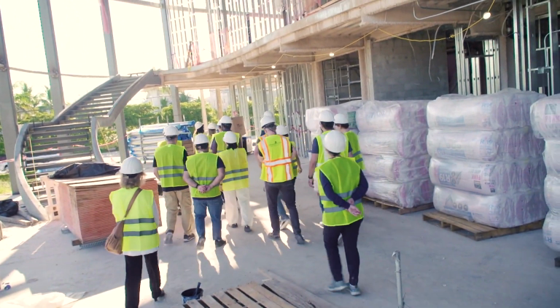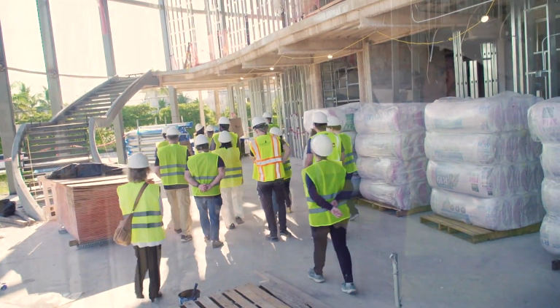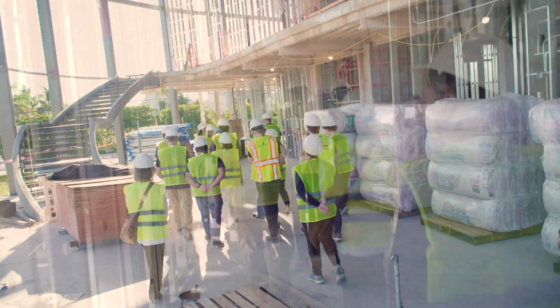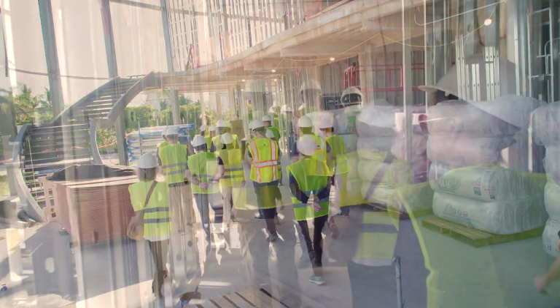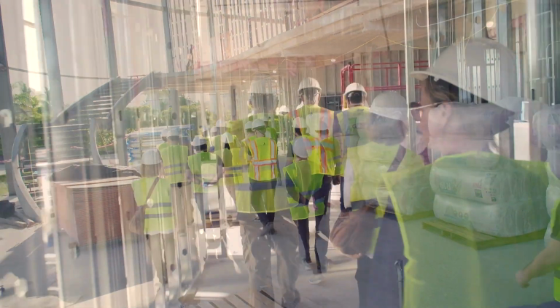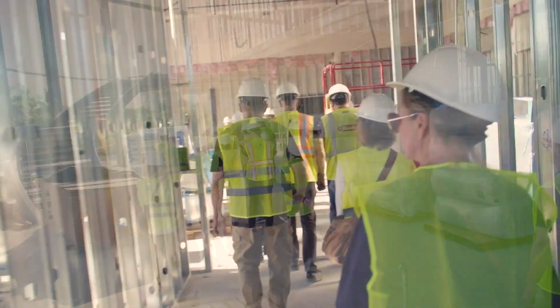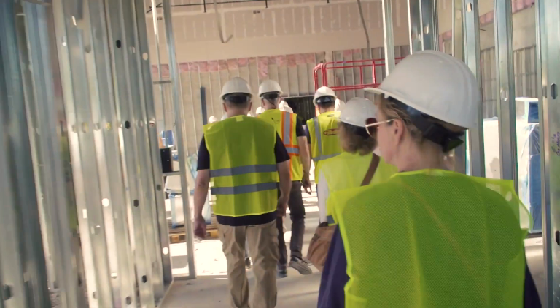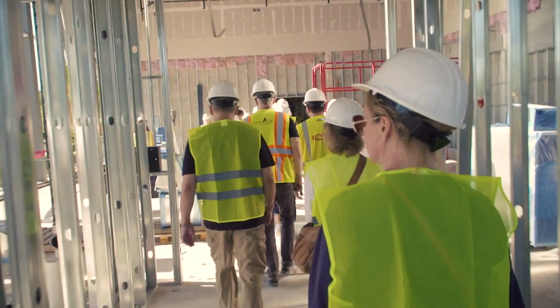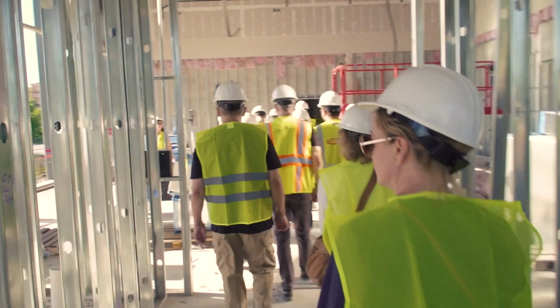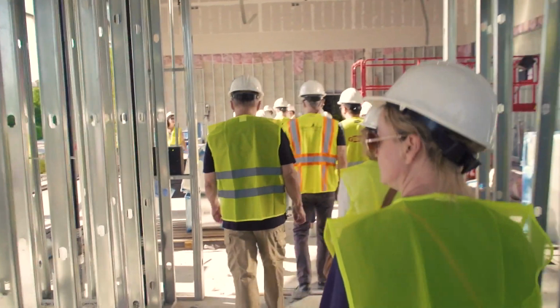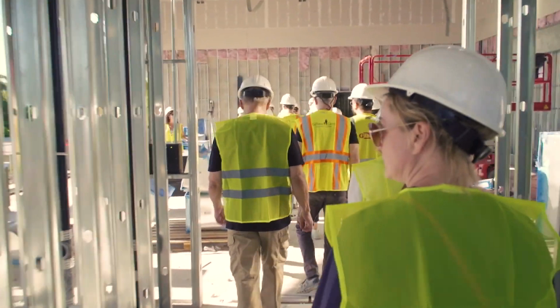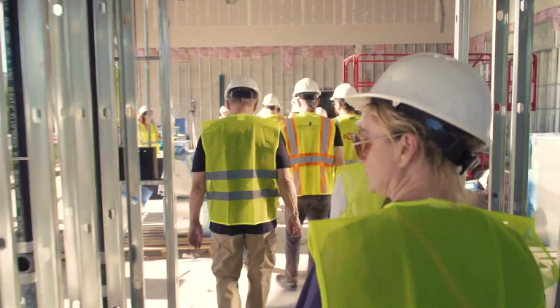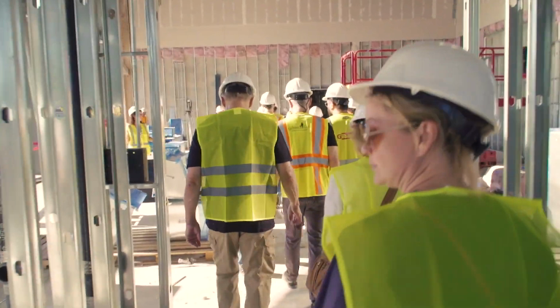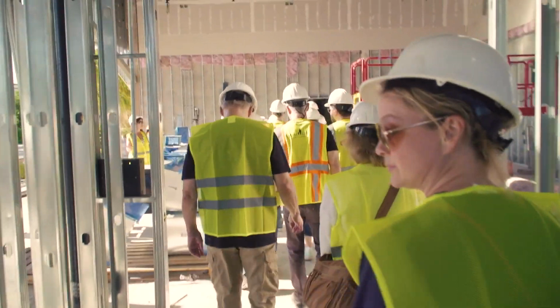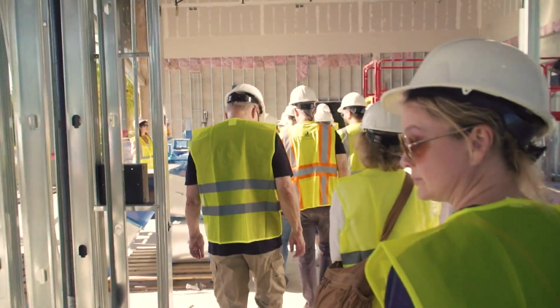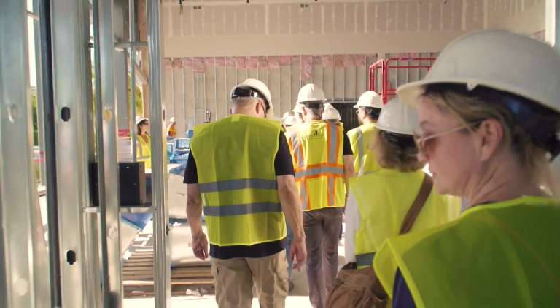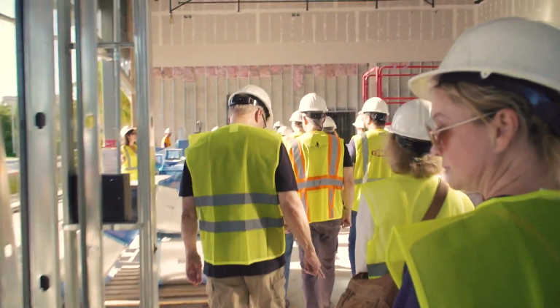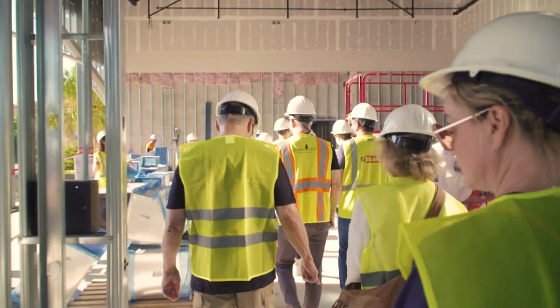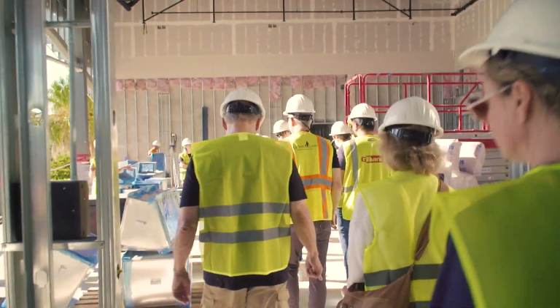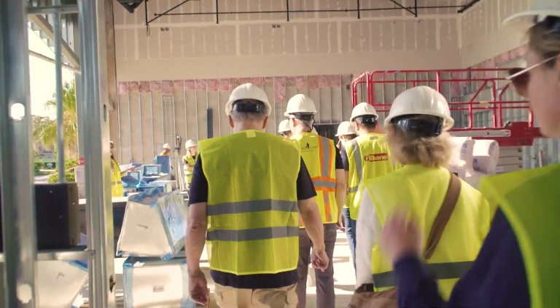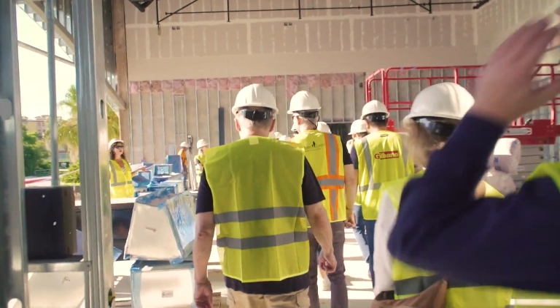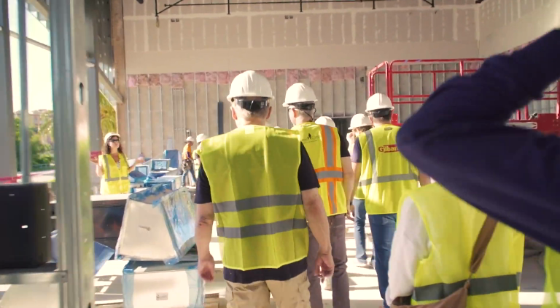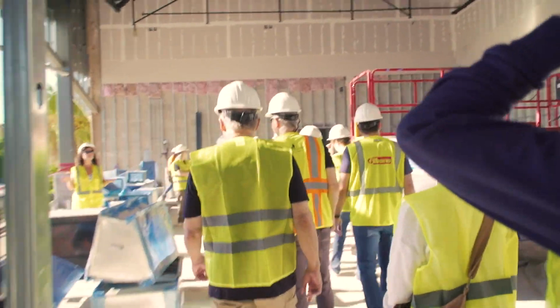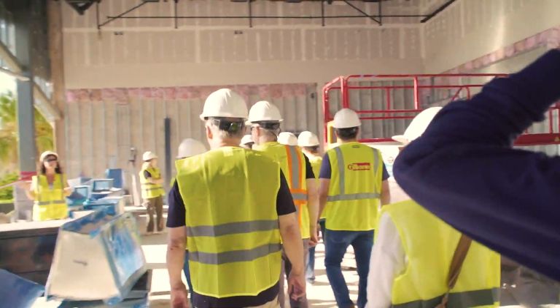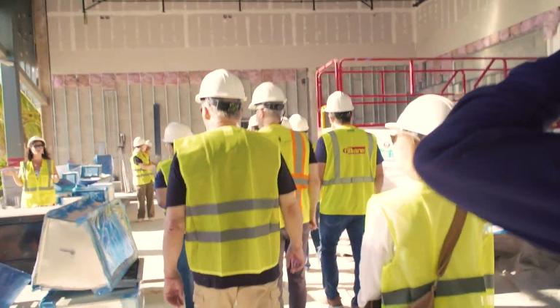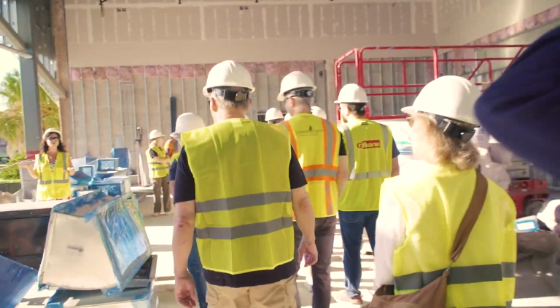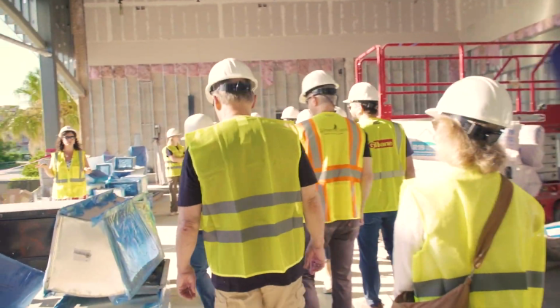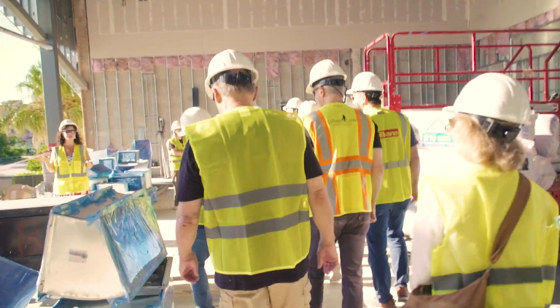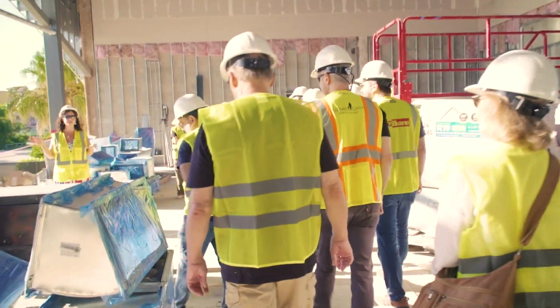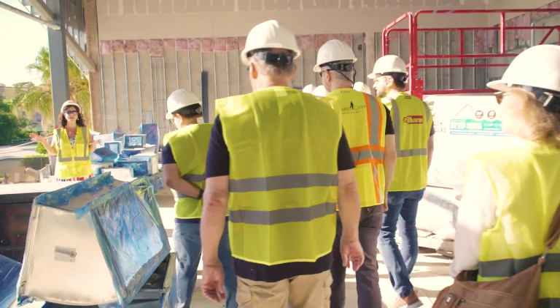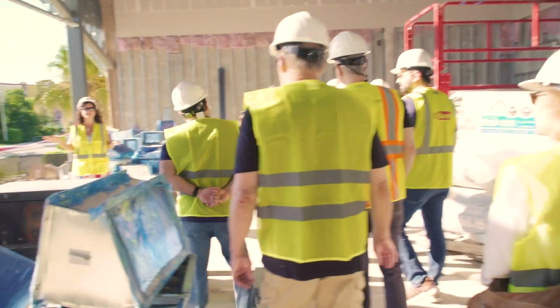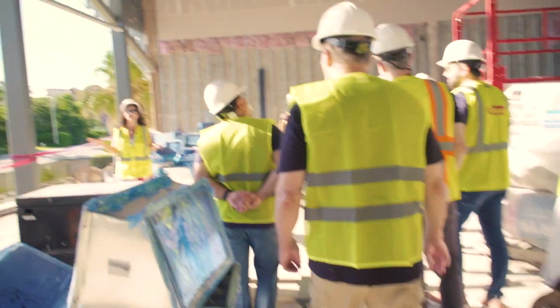This is our main stage rehearsal hall — Struthers Hall — where we will rehearse for the shows on the main stage.